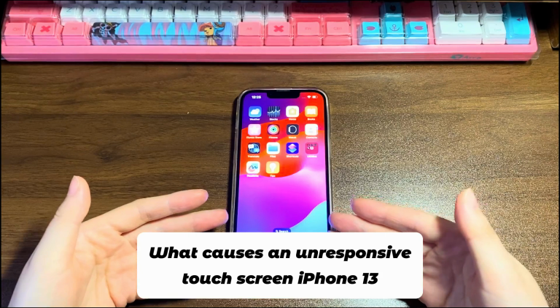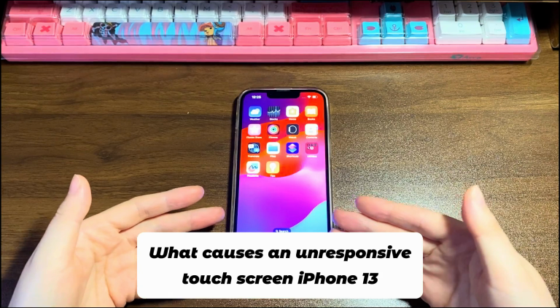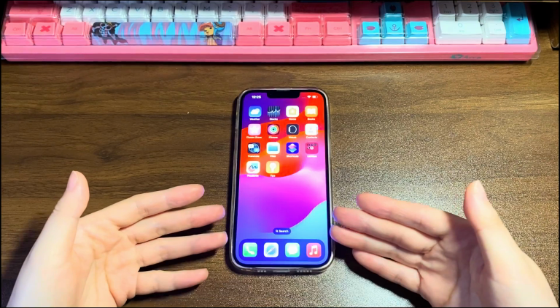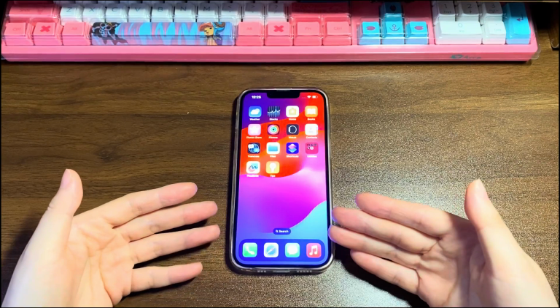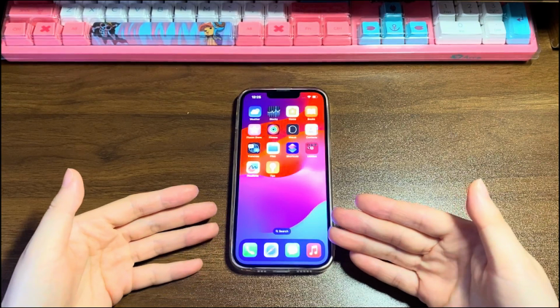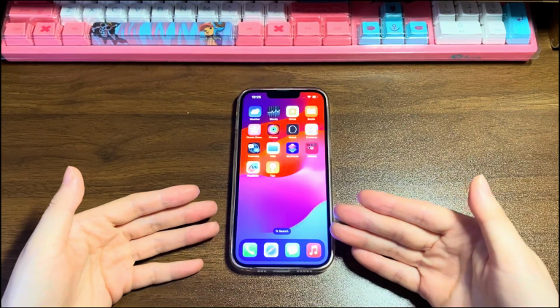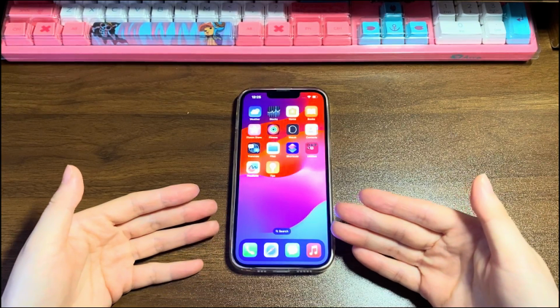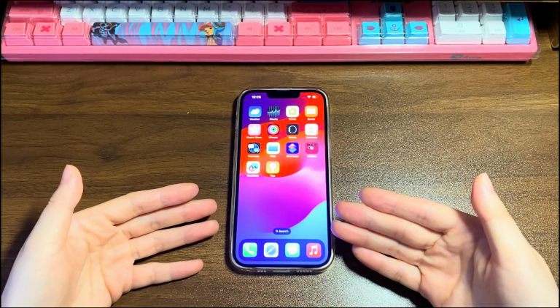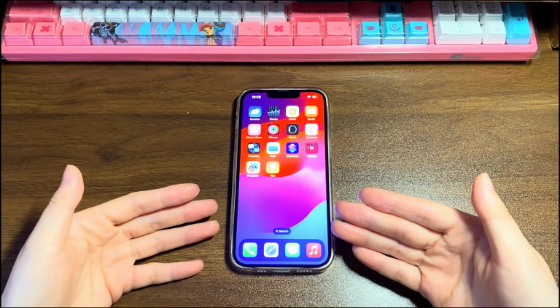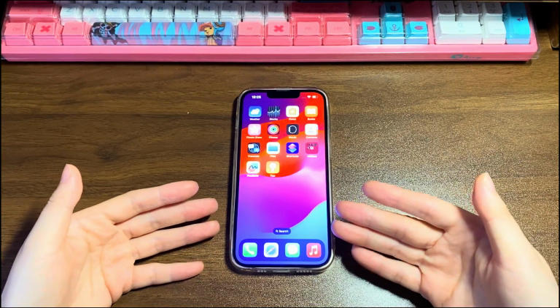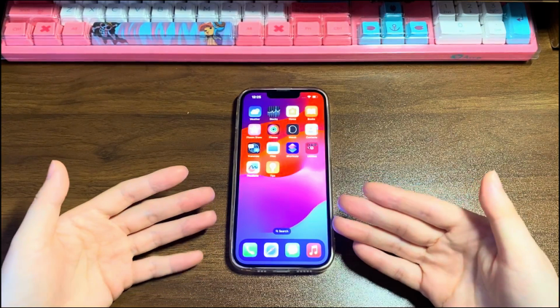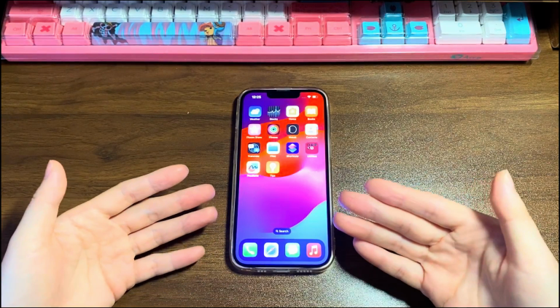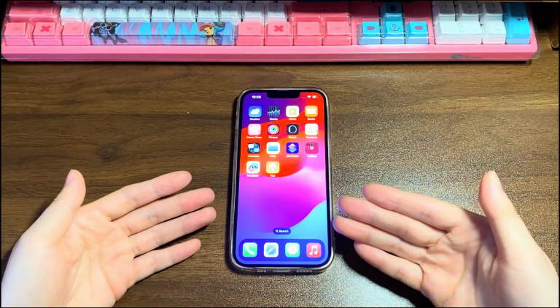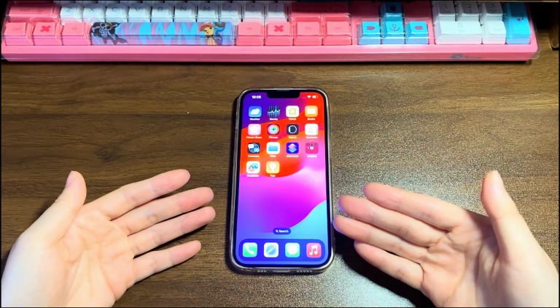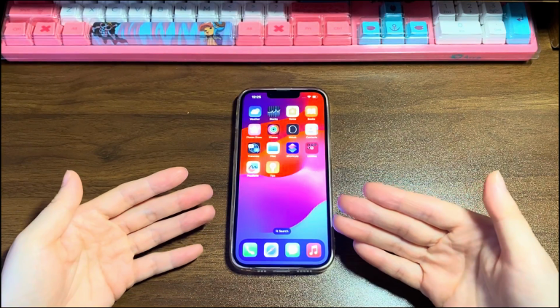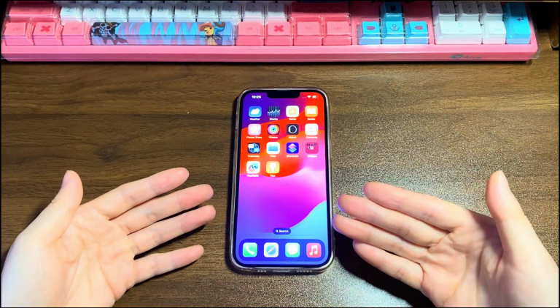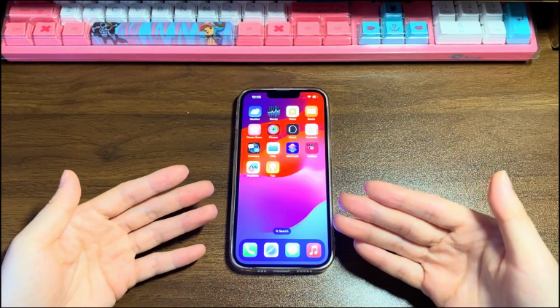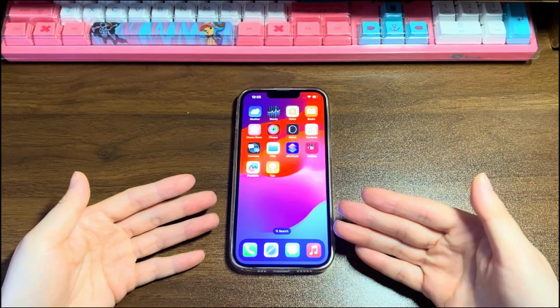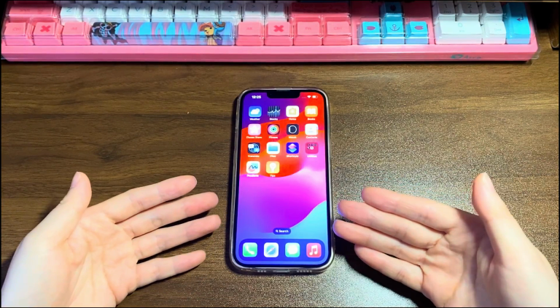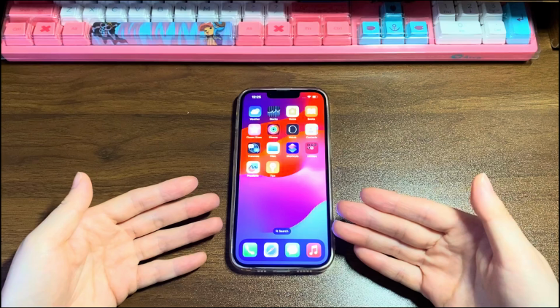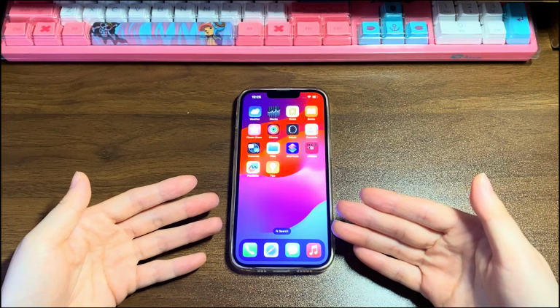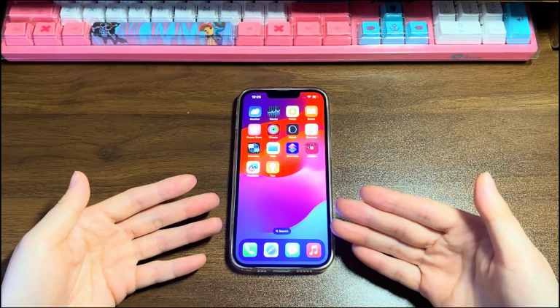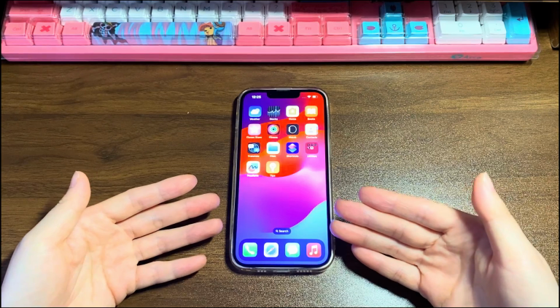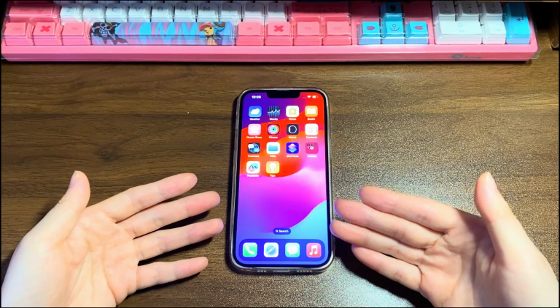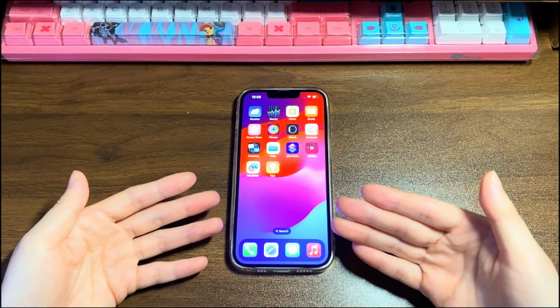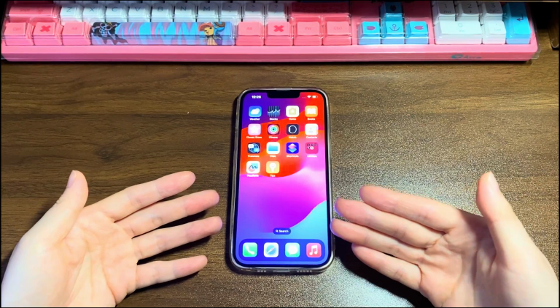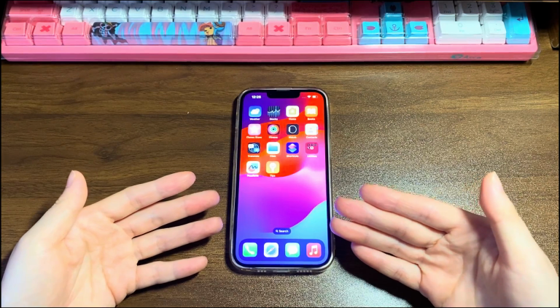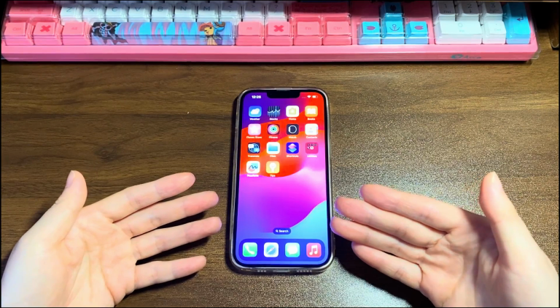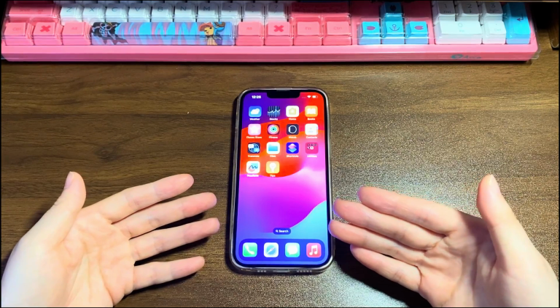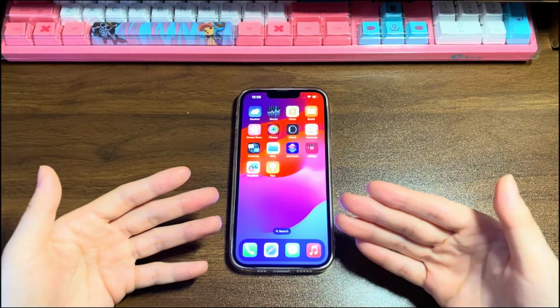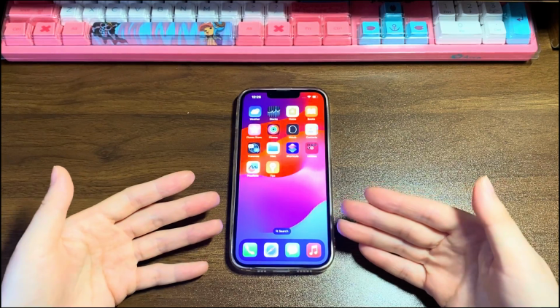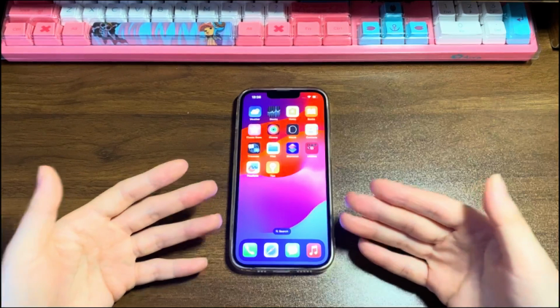How to fix iPhone 13 touchscreen not working? Let's start with the simple stuff, and then dive deep into the advanced steps.